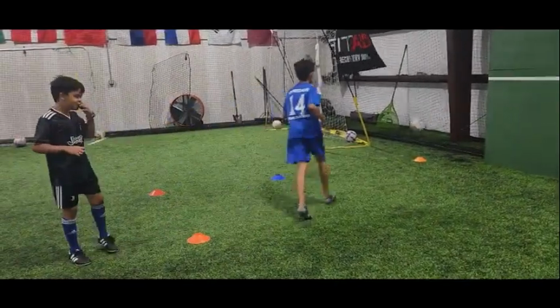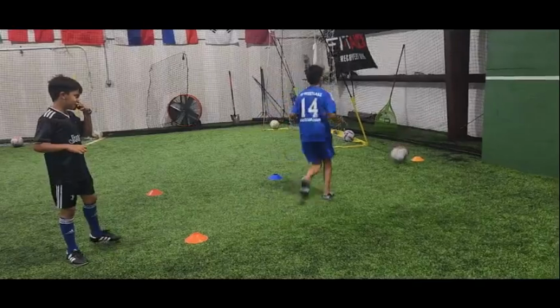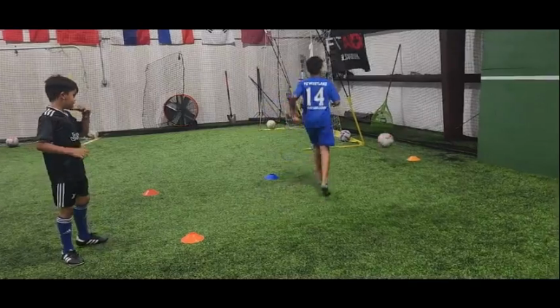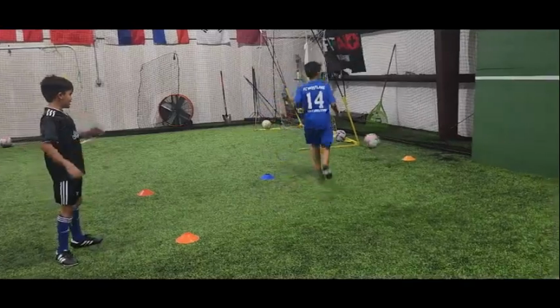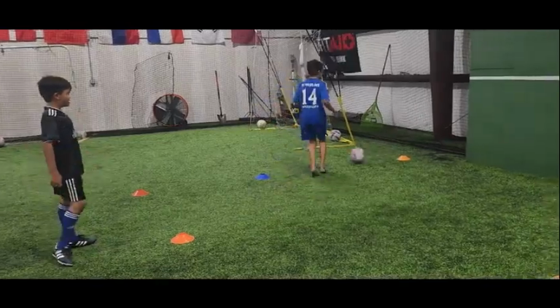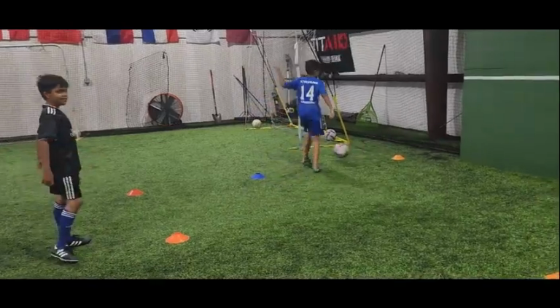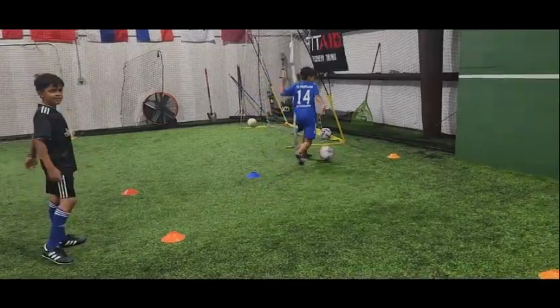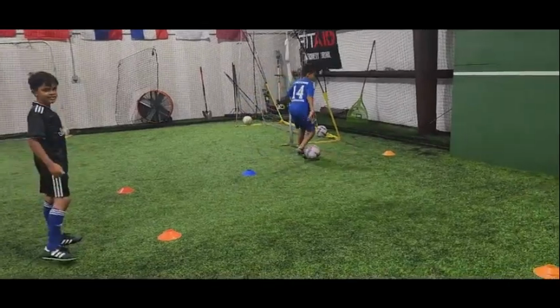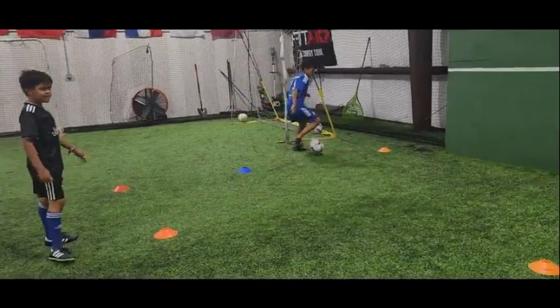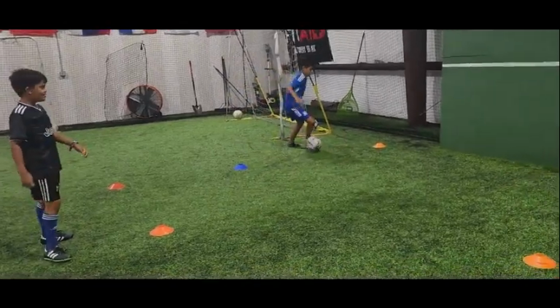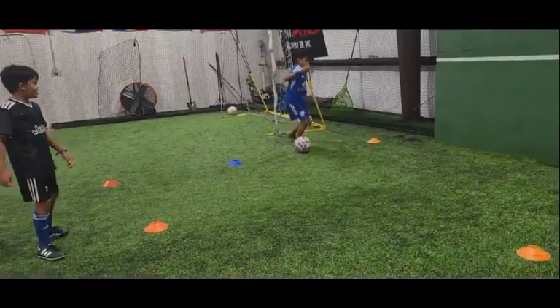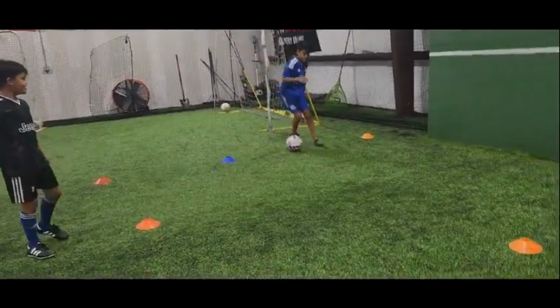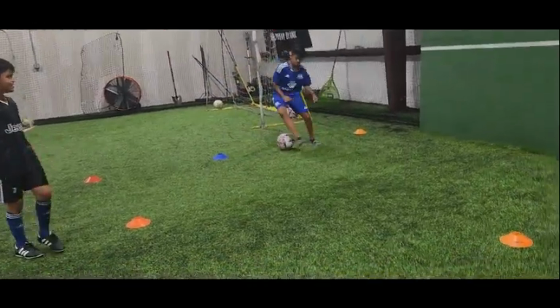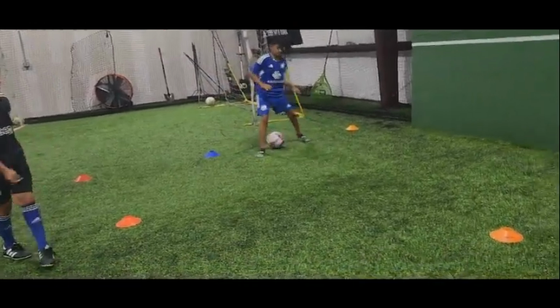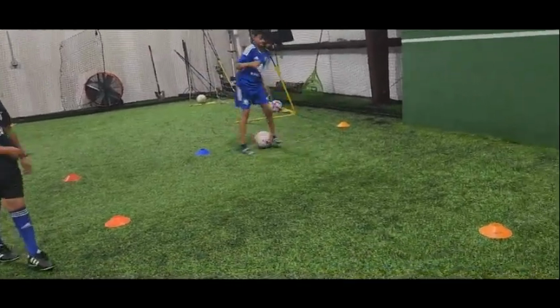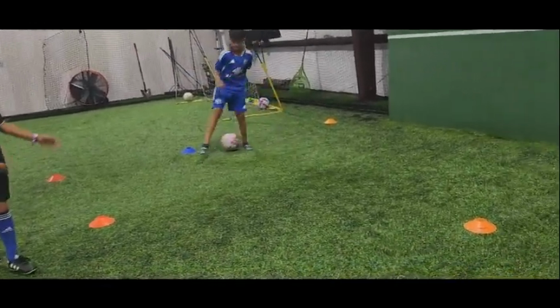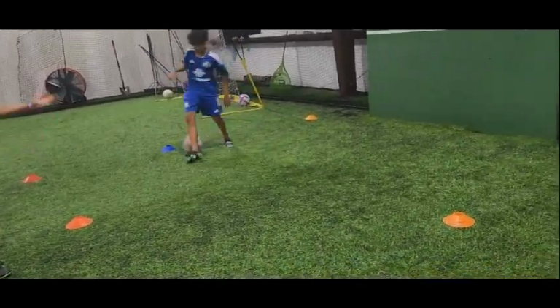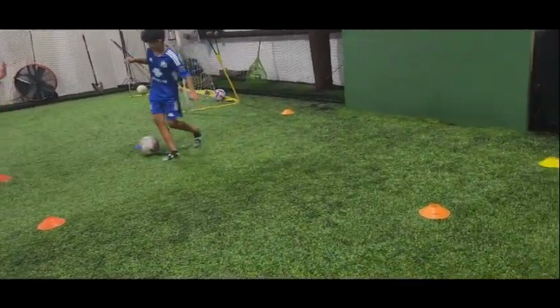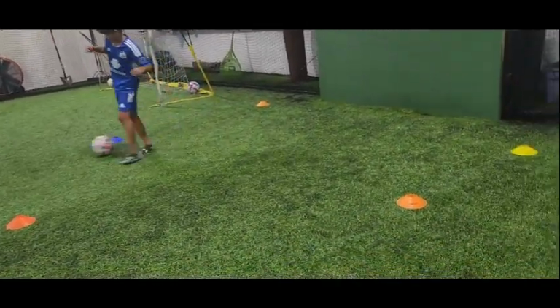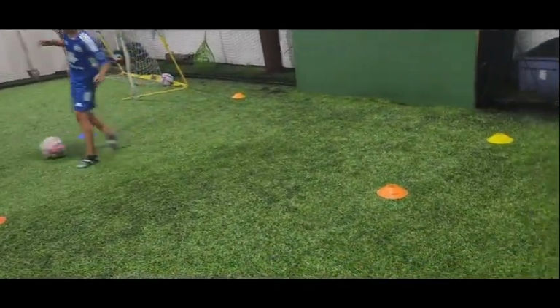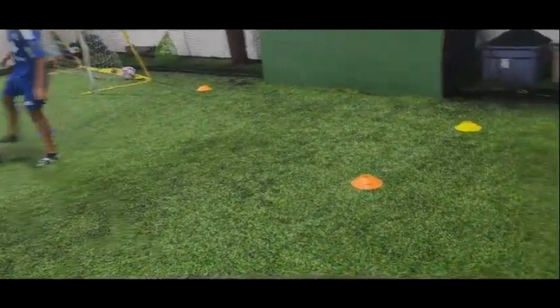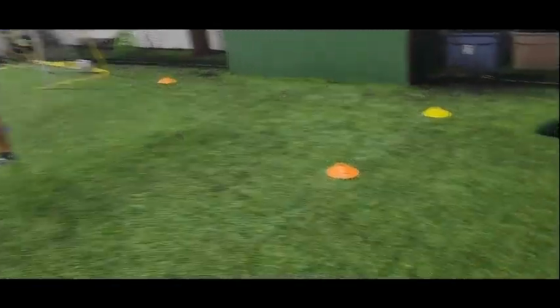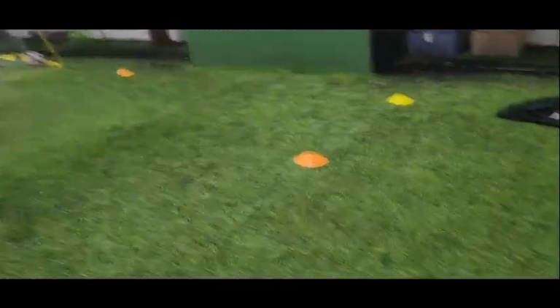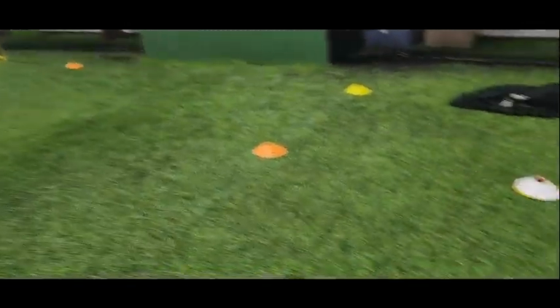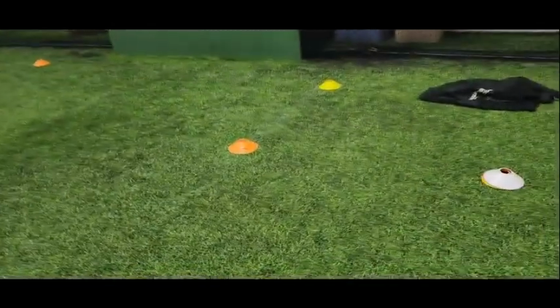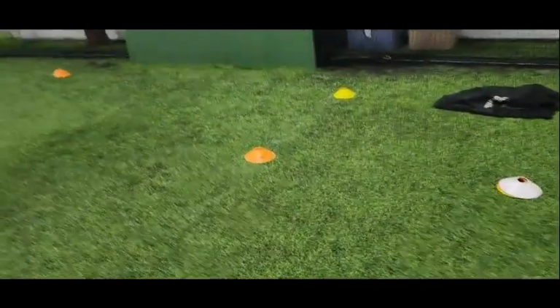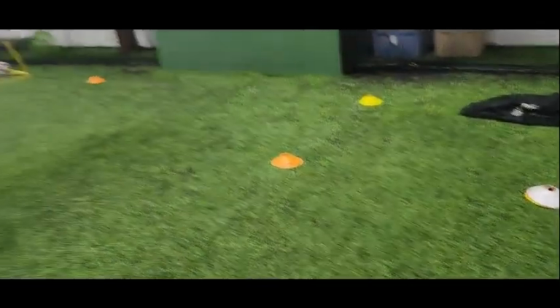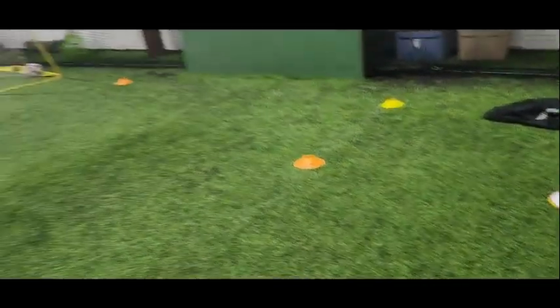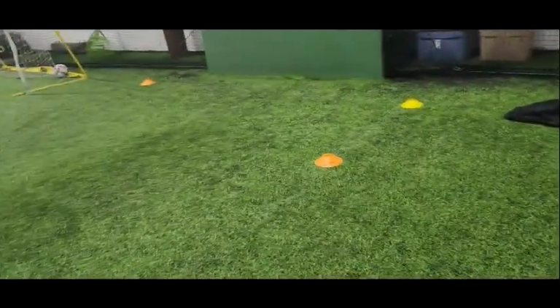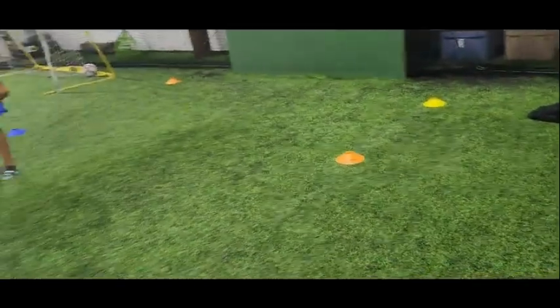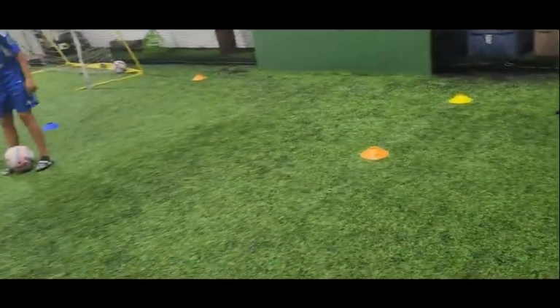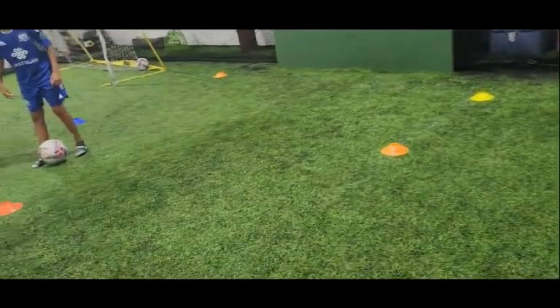So what do you got to watch when you're doing the volley? The ball, right? Don't watch the big board, right?